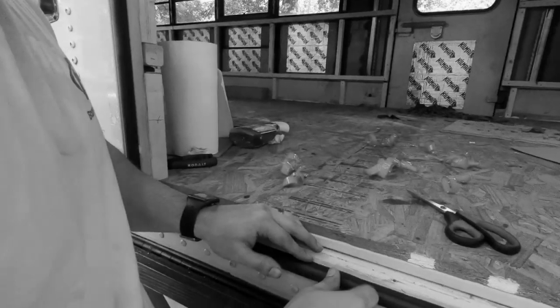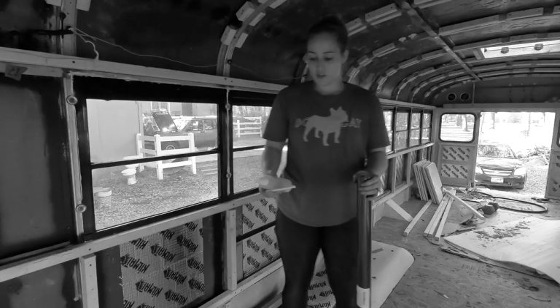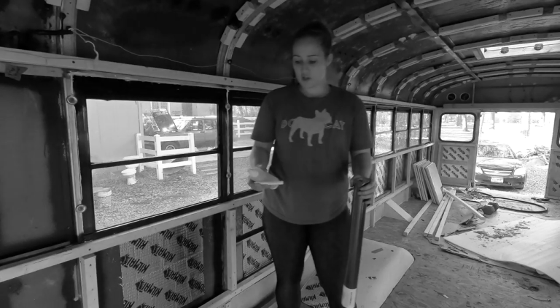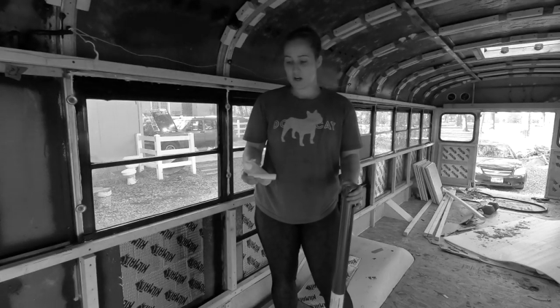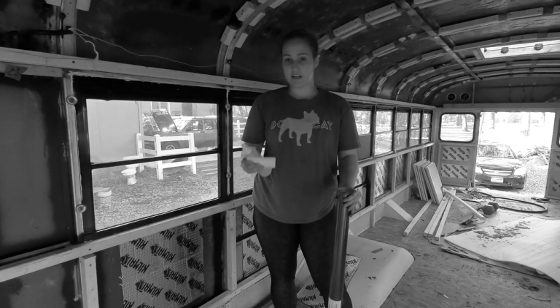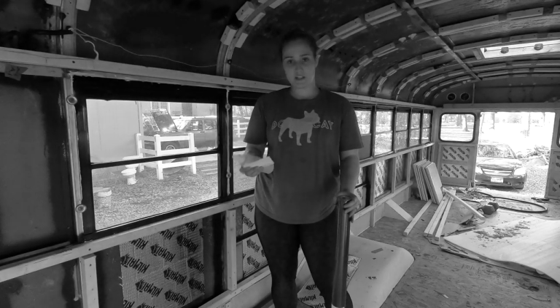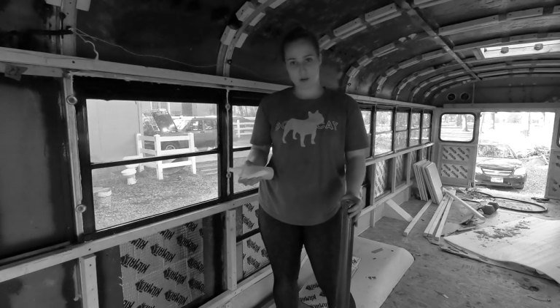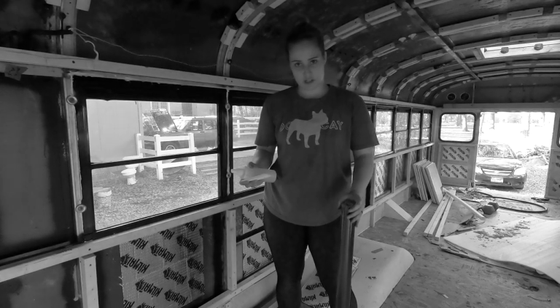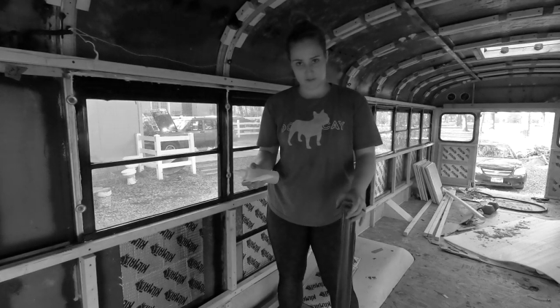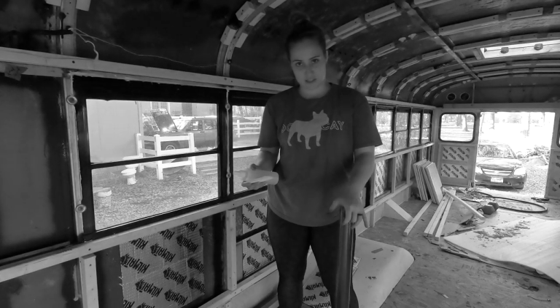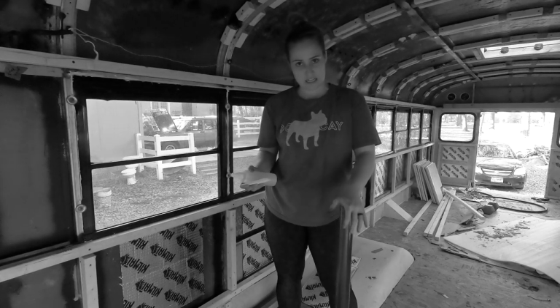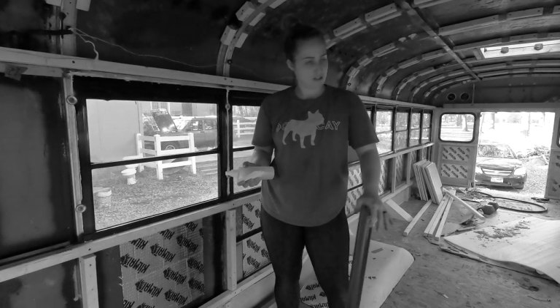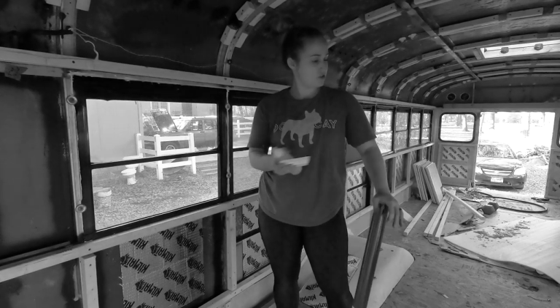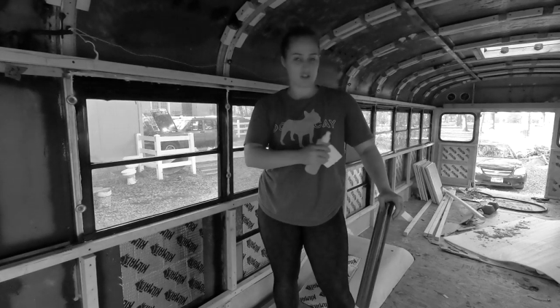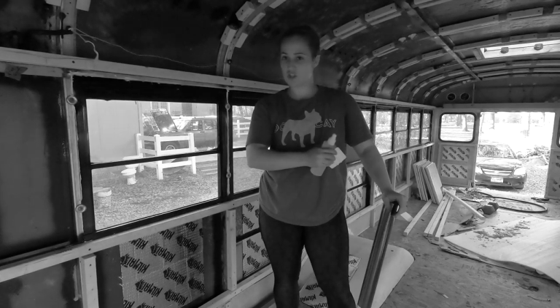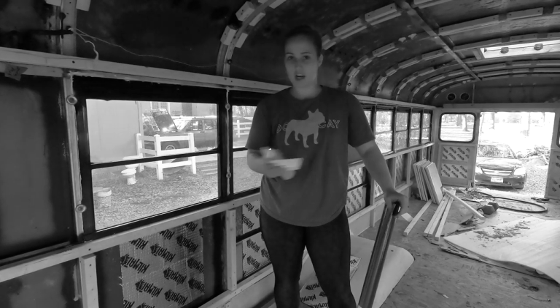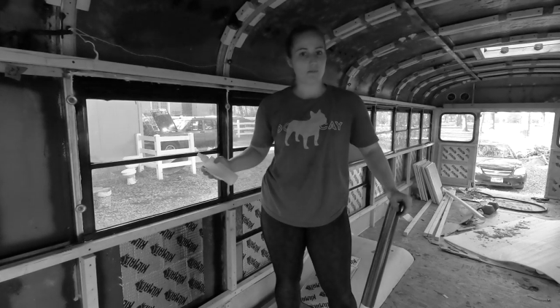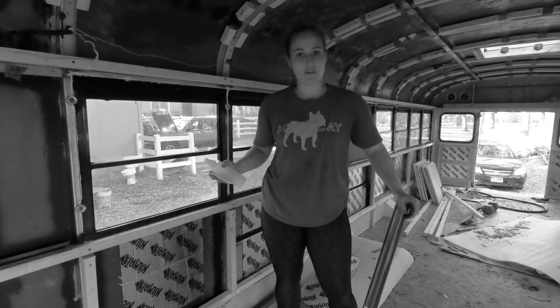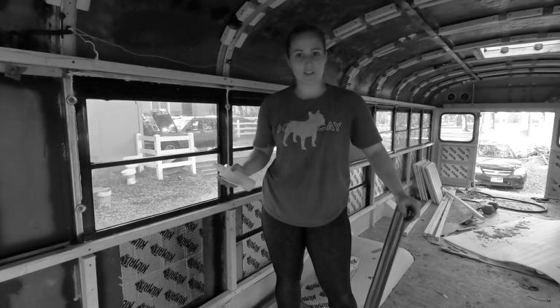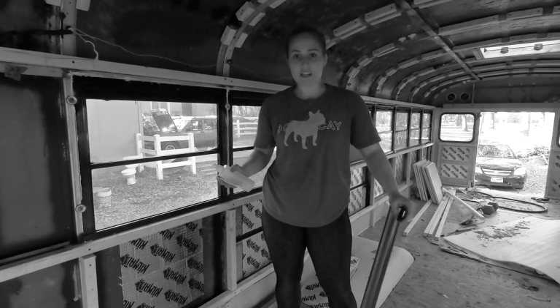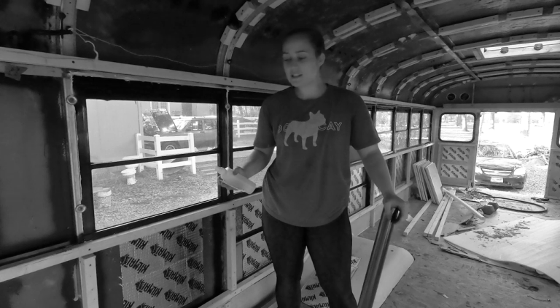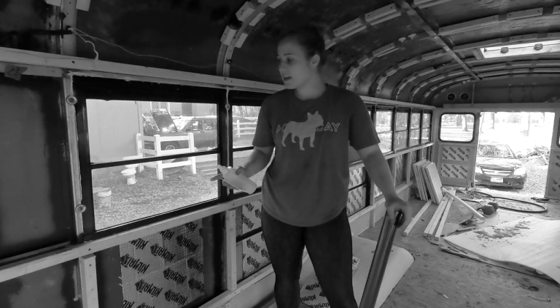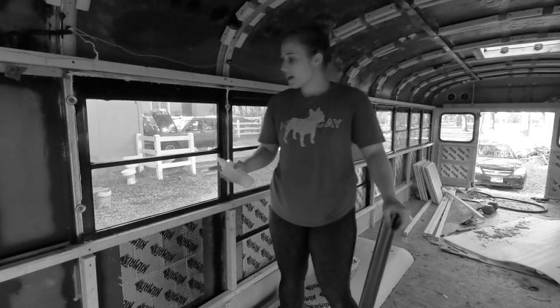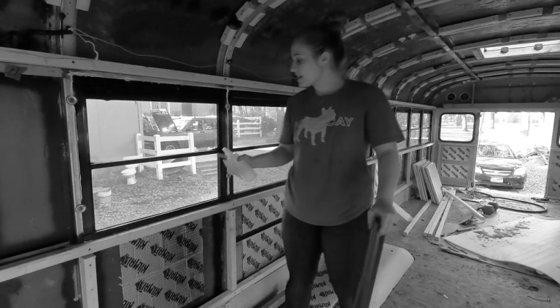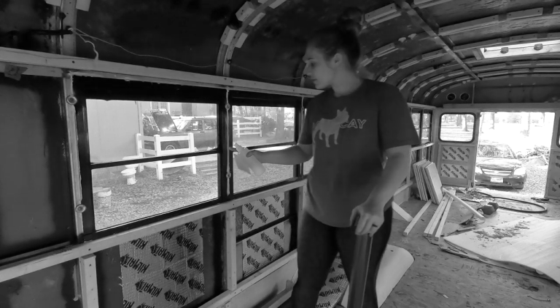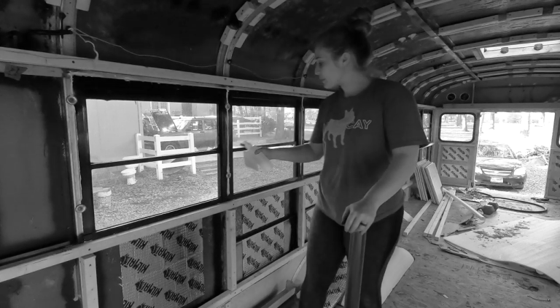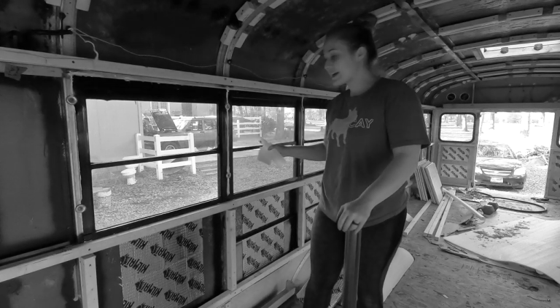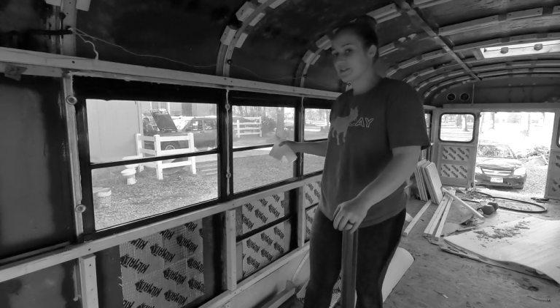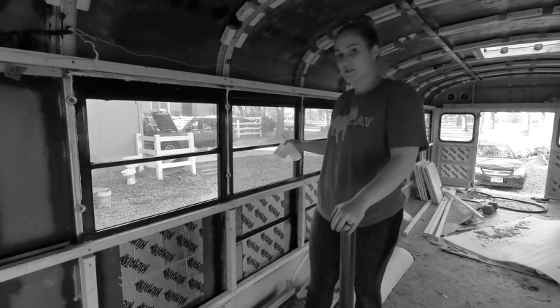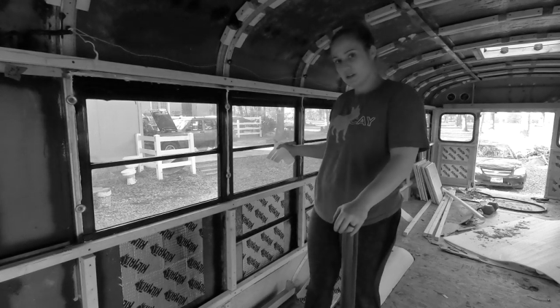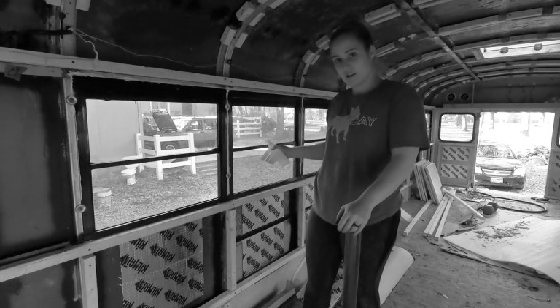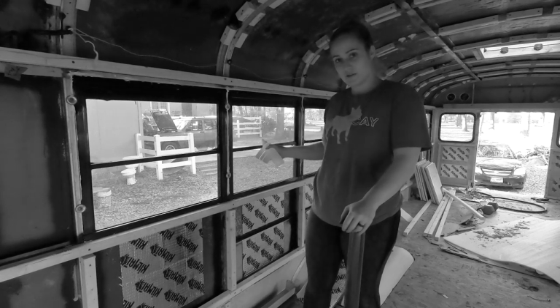So our next project for today, just checking them off the list, is to black out these windows.